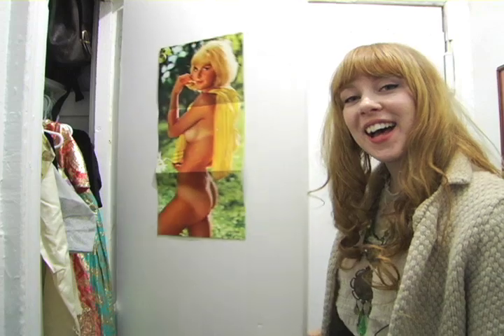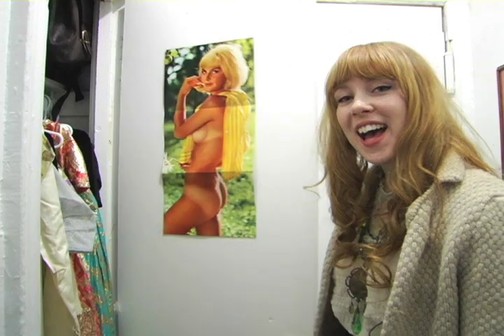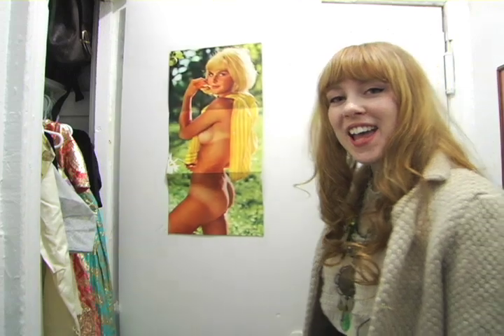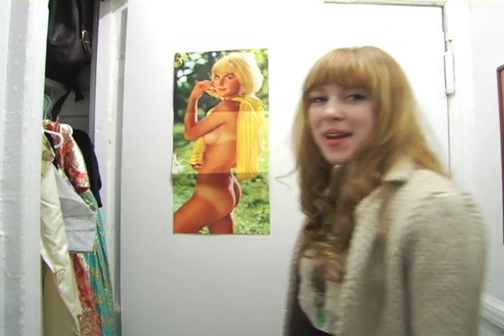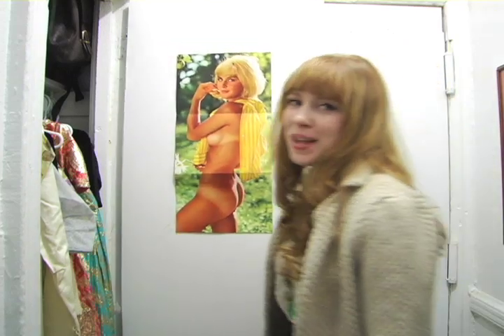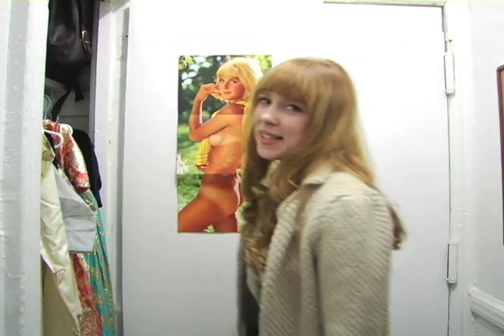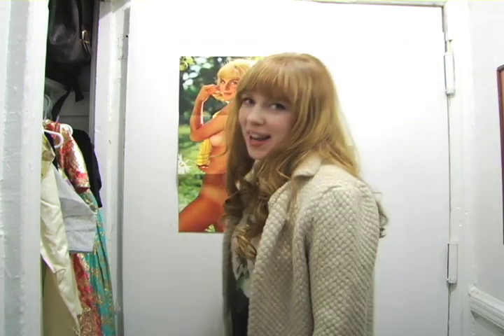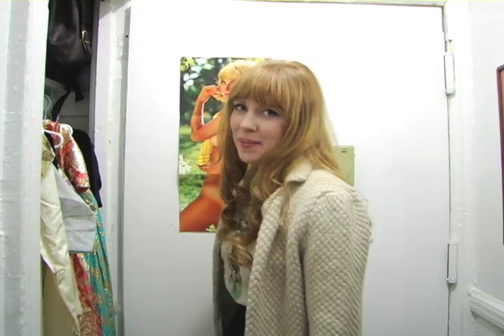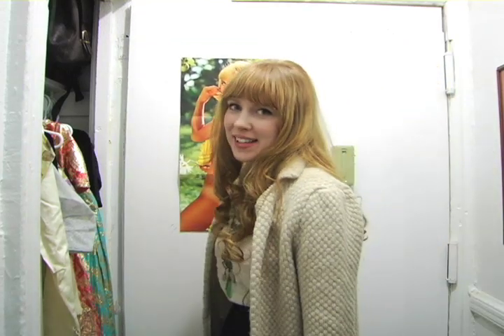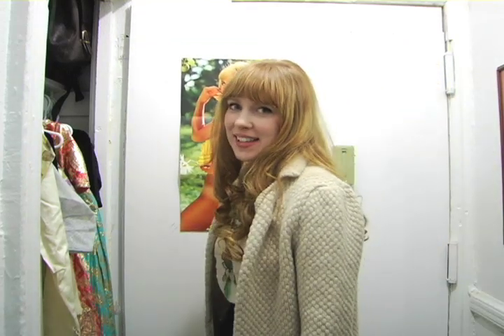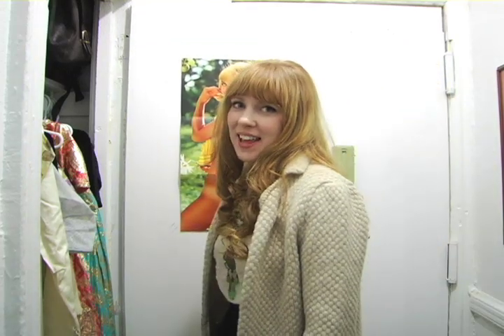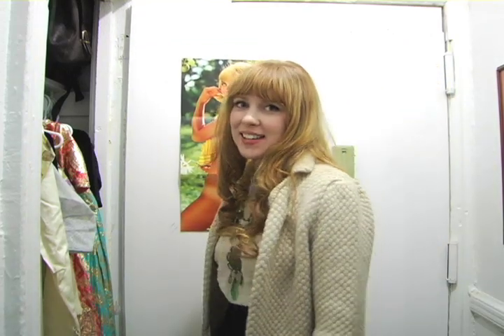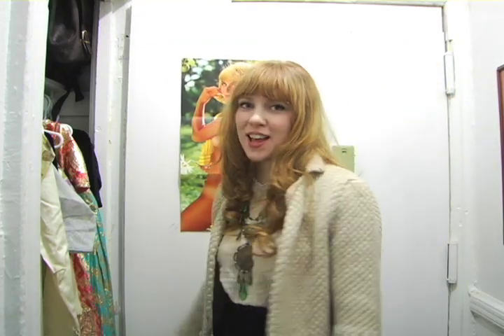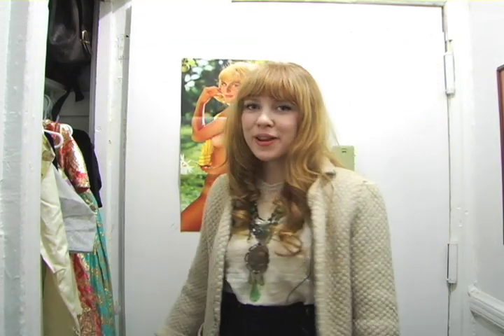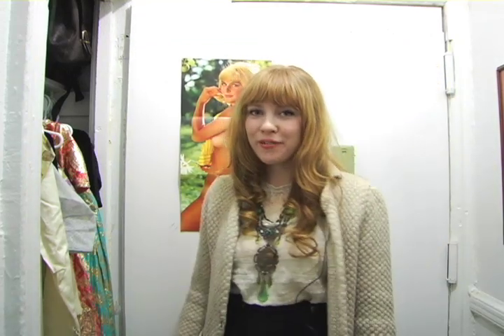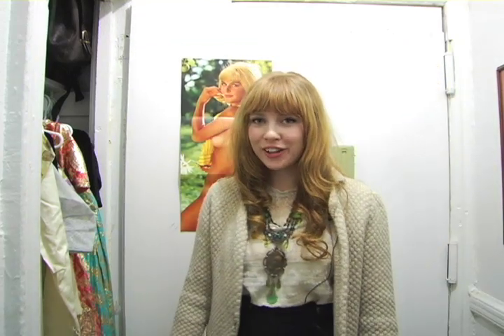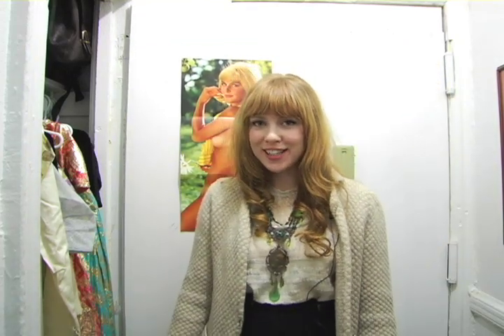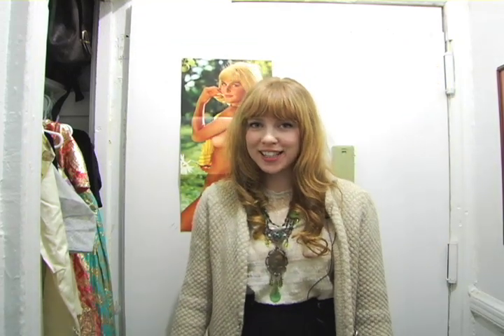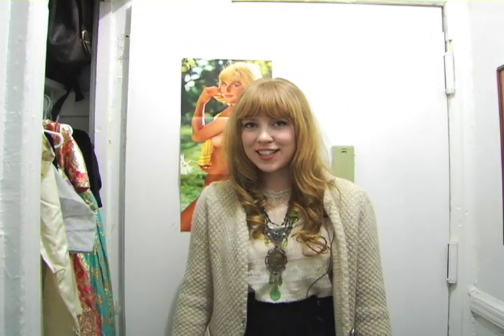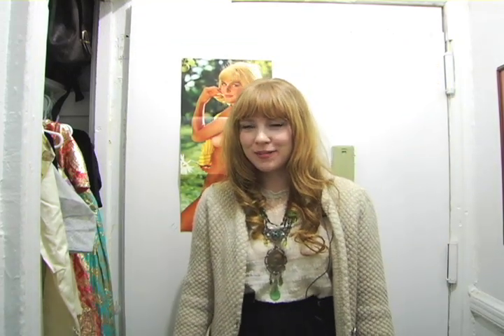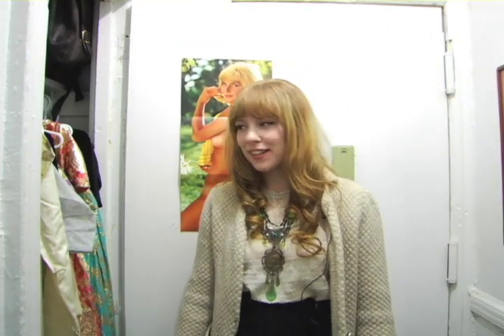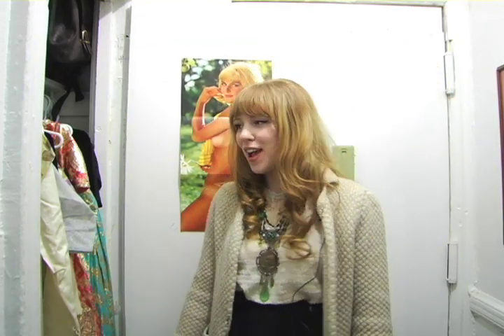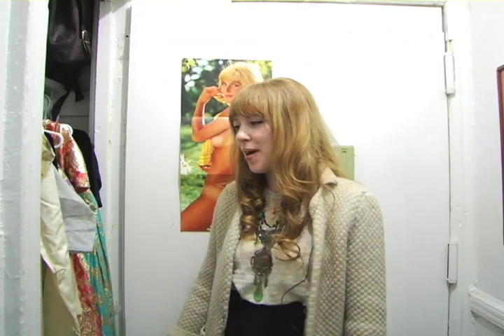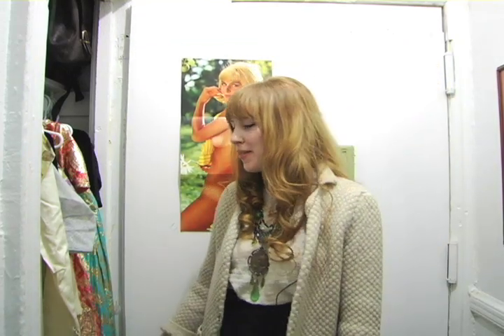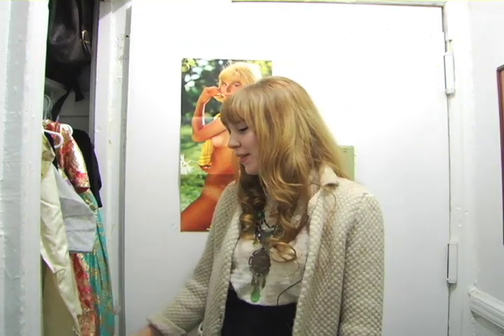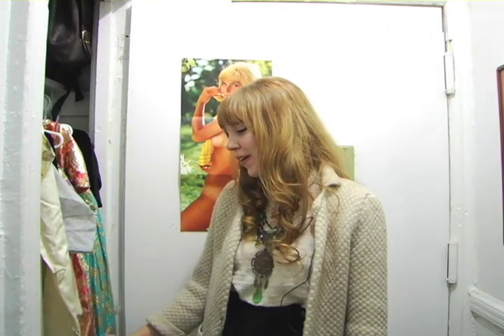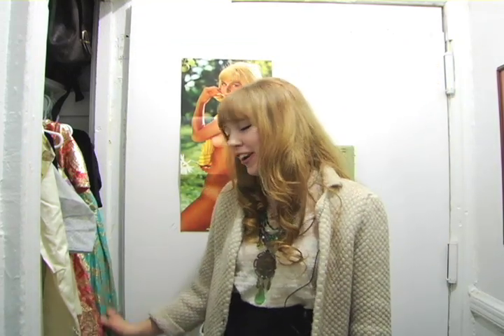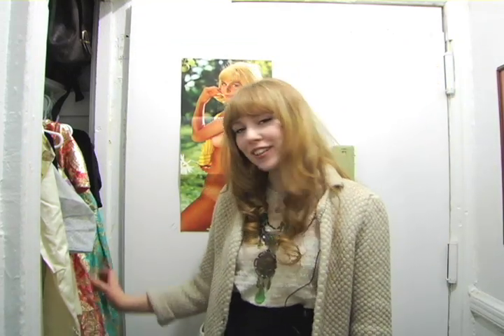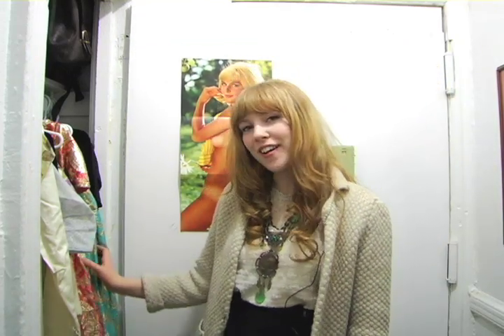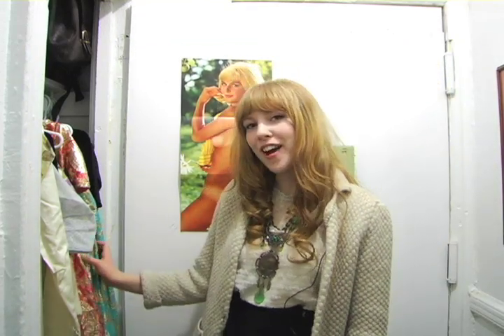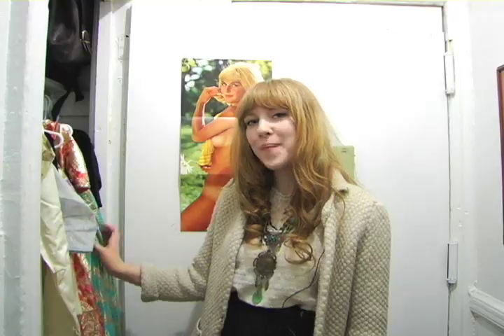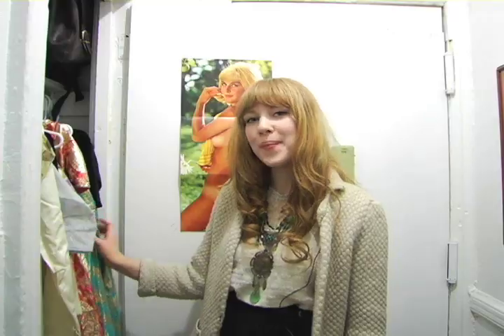Hi, my name is Hannah Metz, and I'm here for Closet Case with TimeOutNewYork.com.